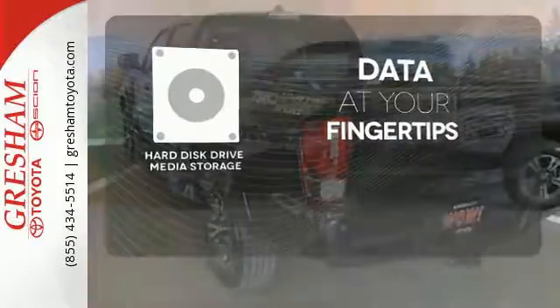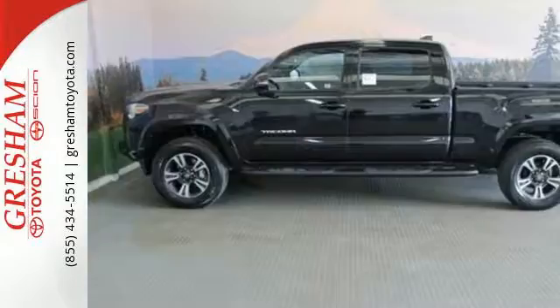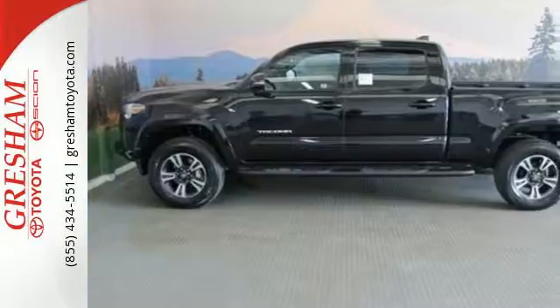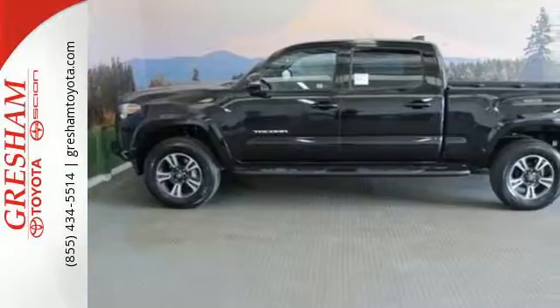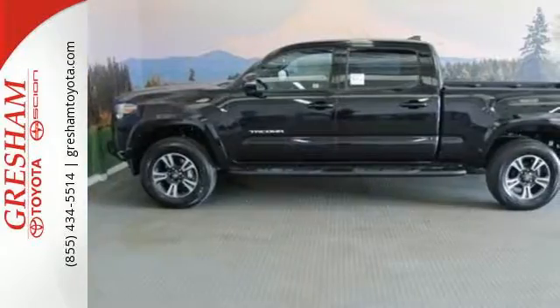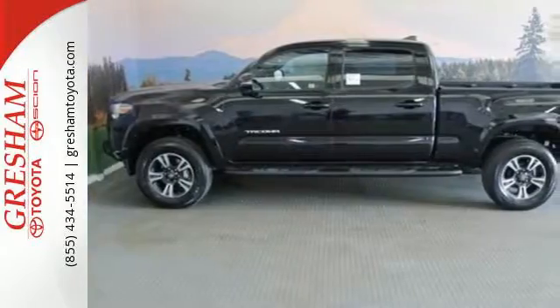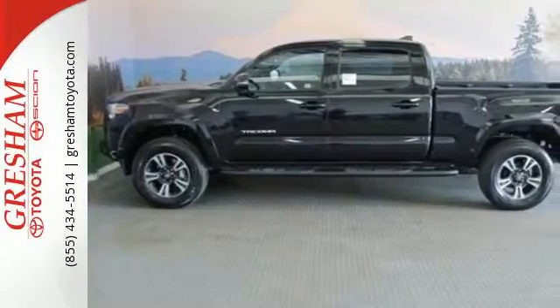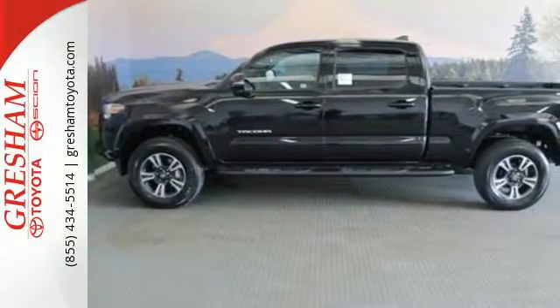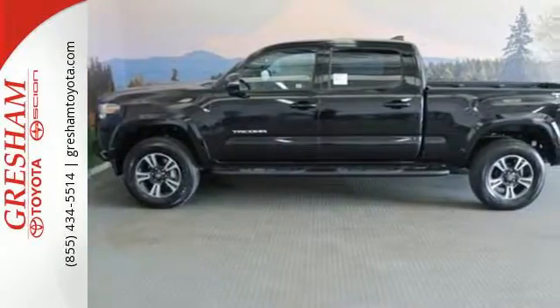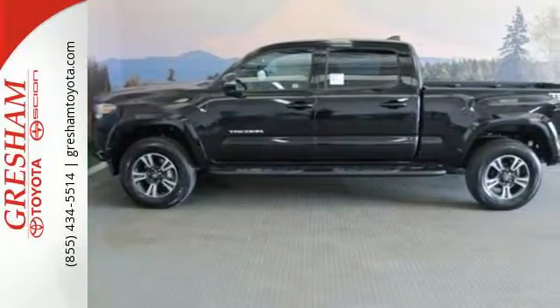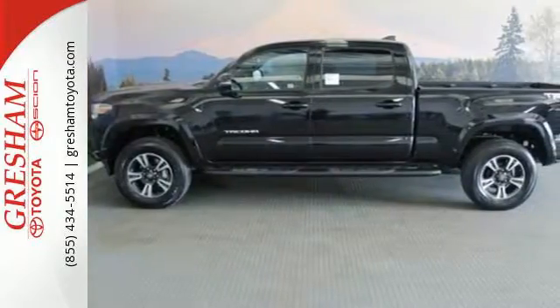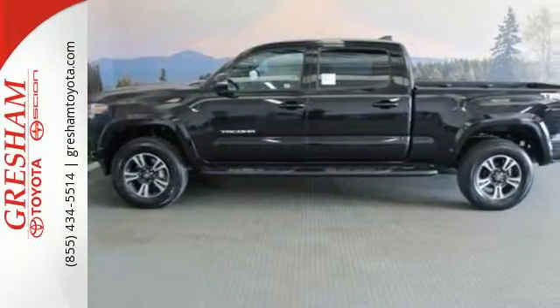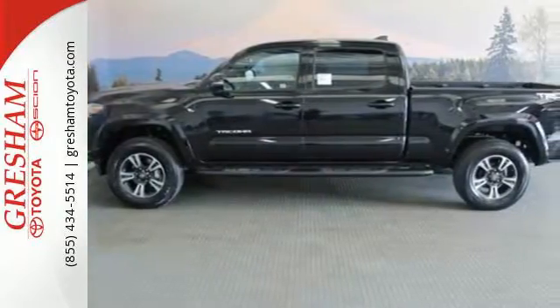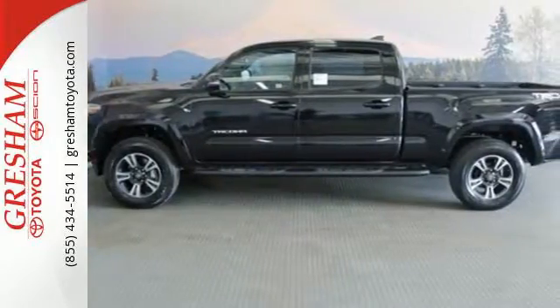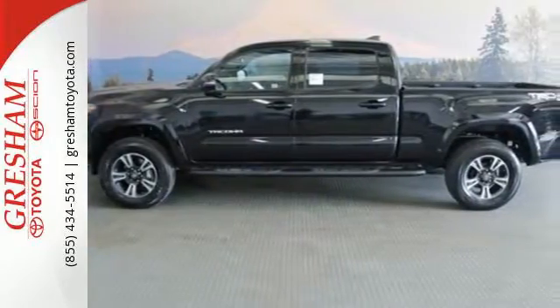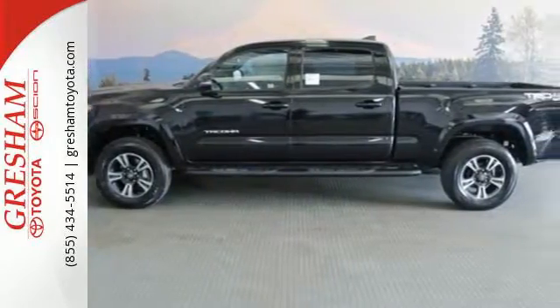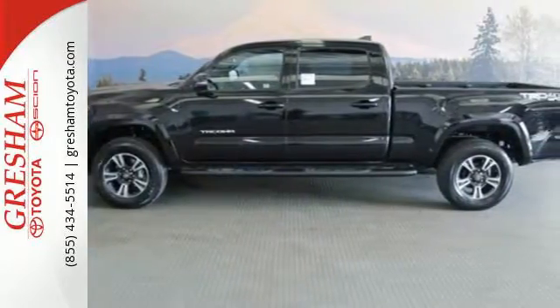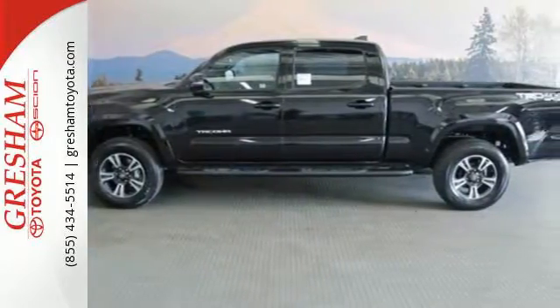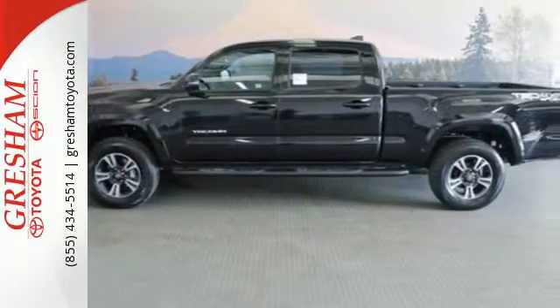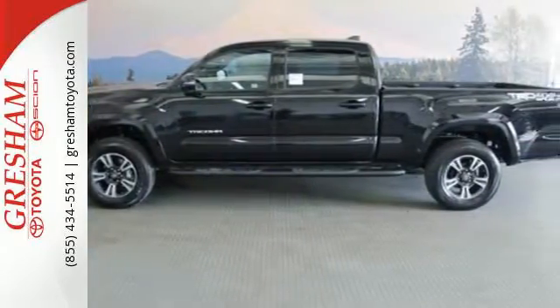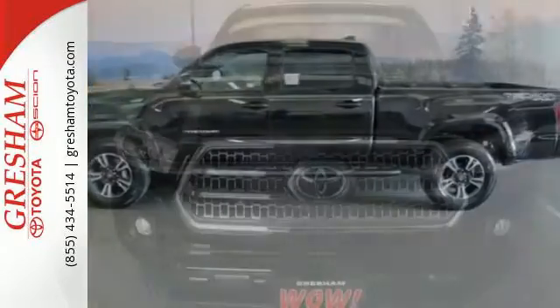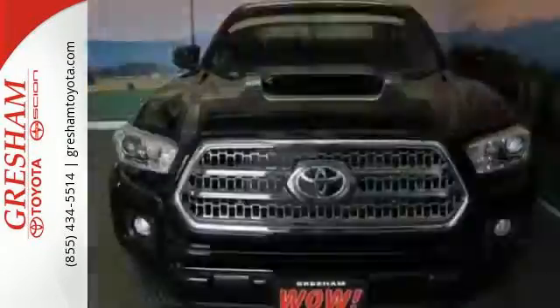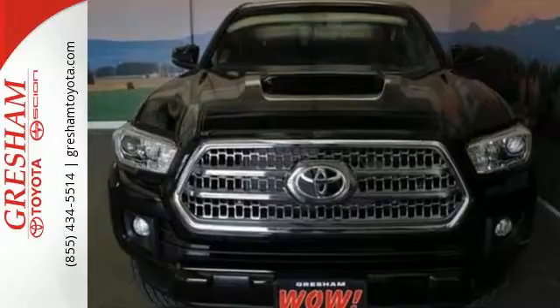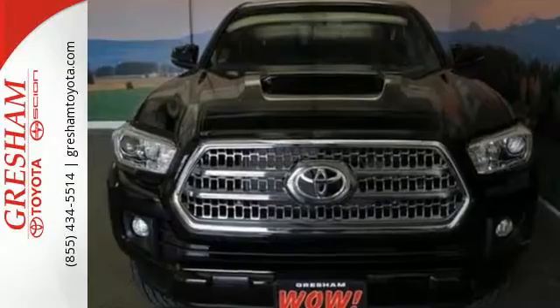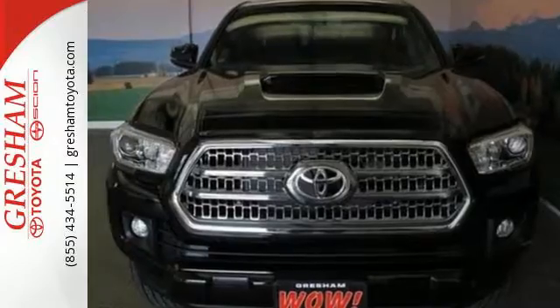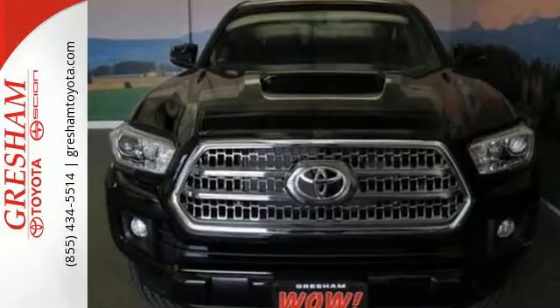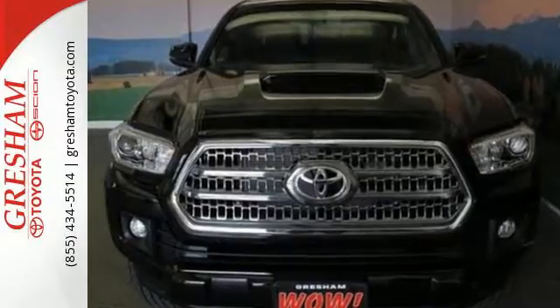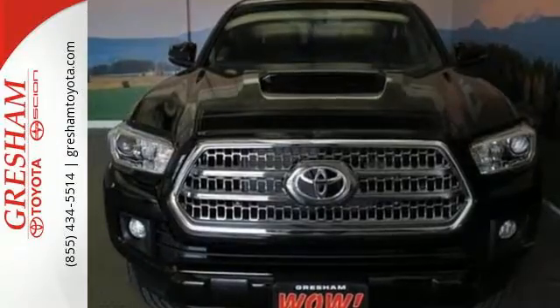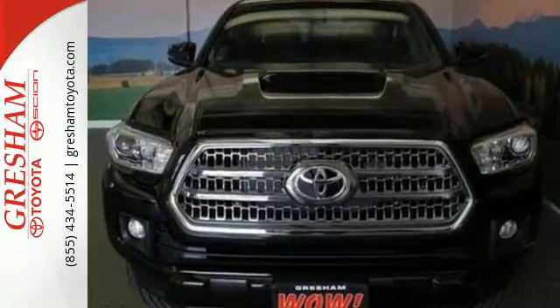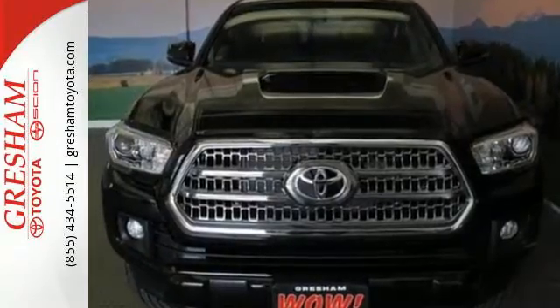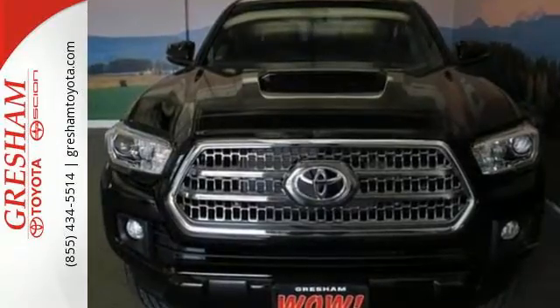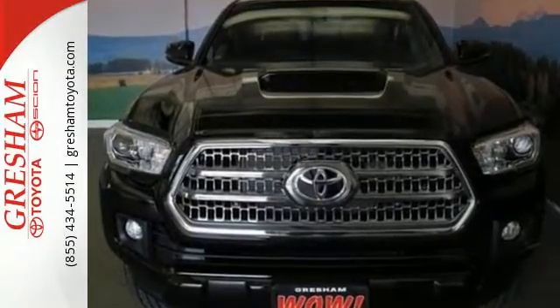Strong and daring, this Tacoma is the perfect fit for you. Take it for a test drive.